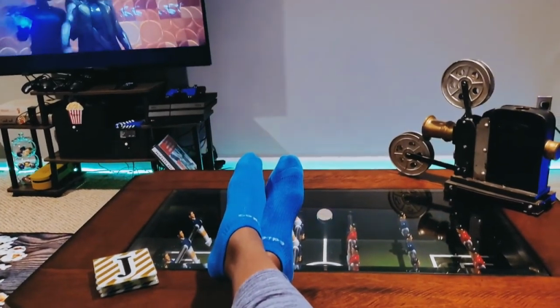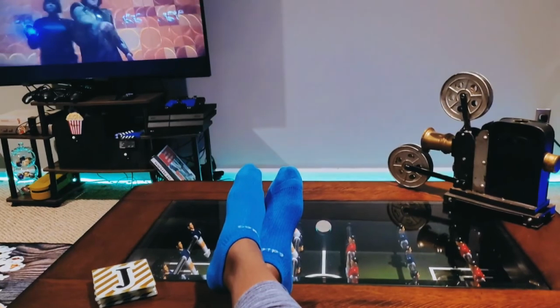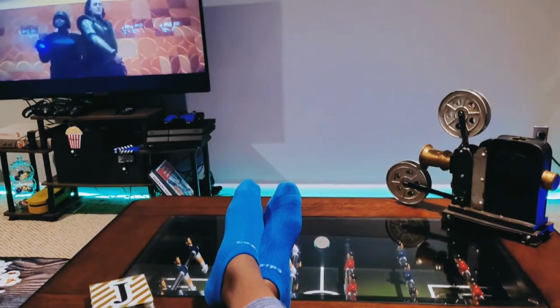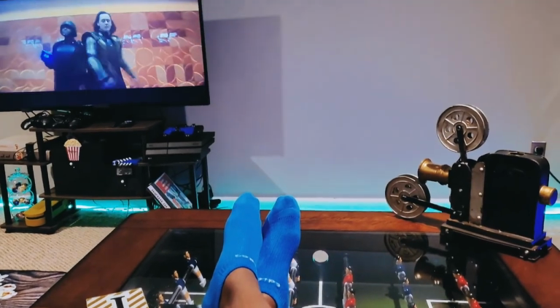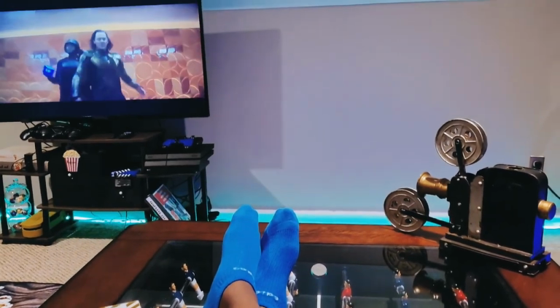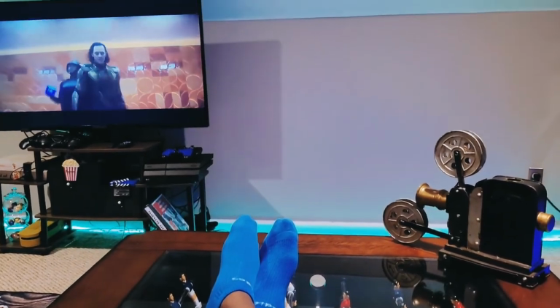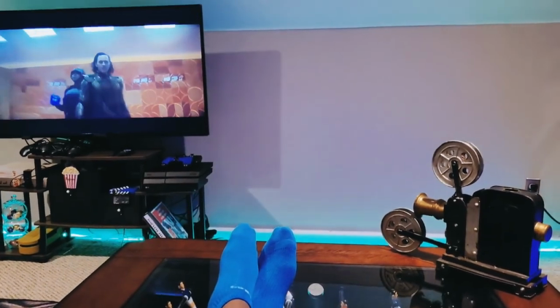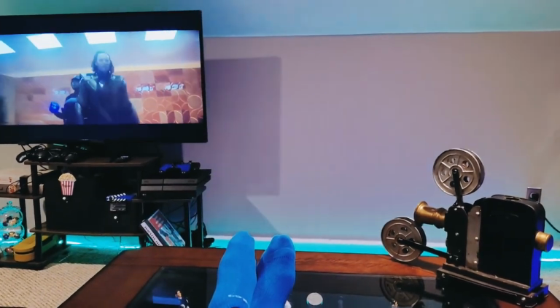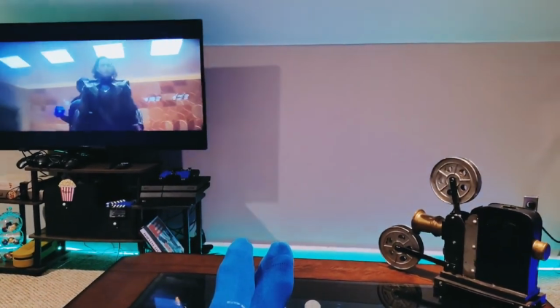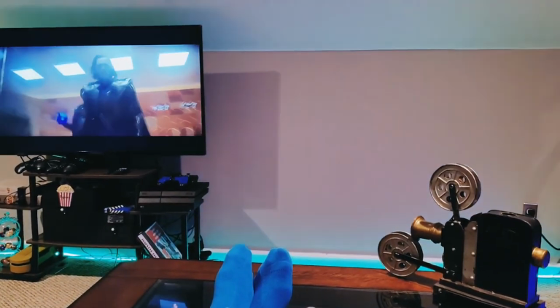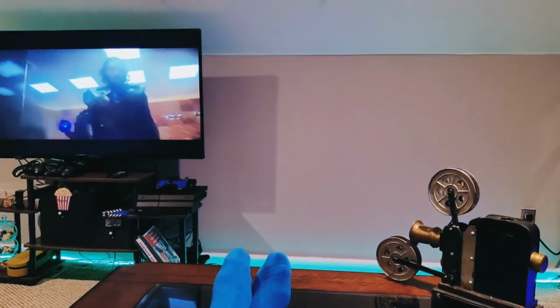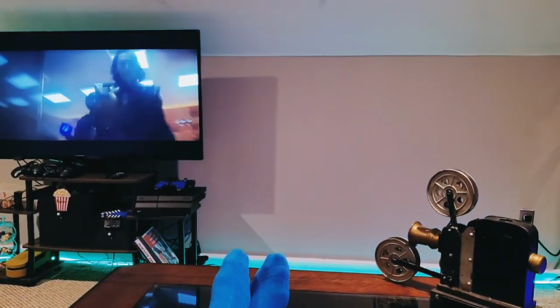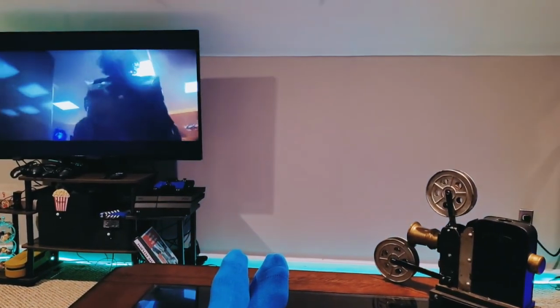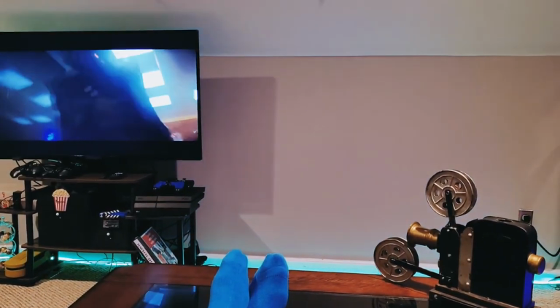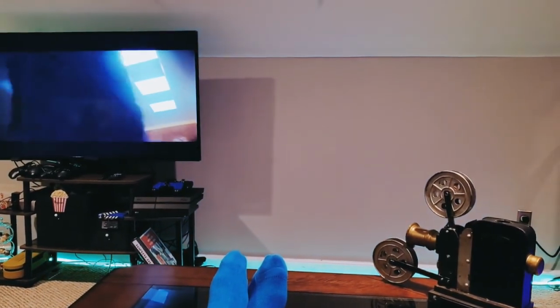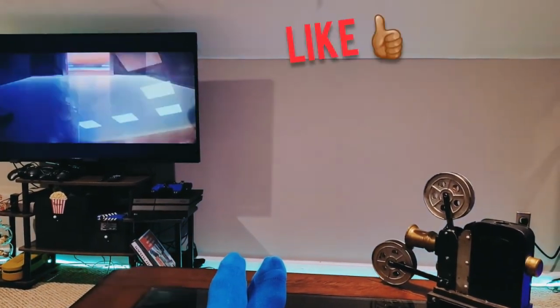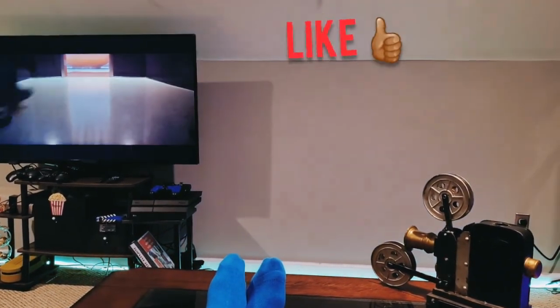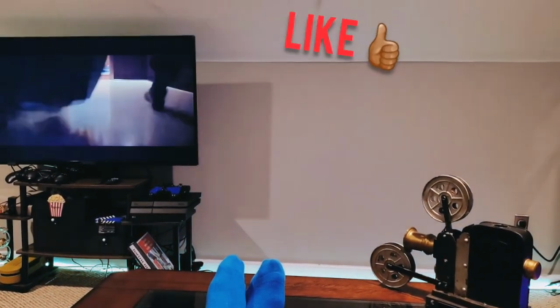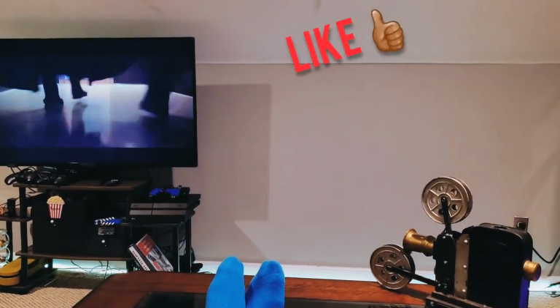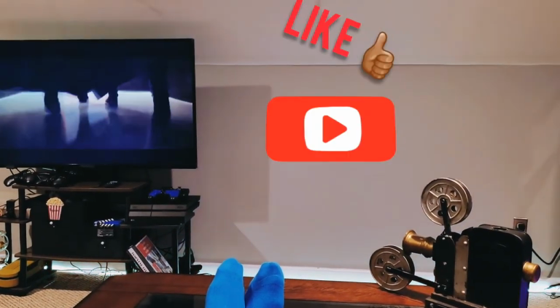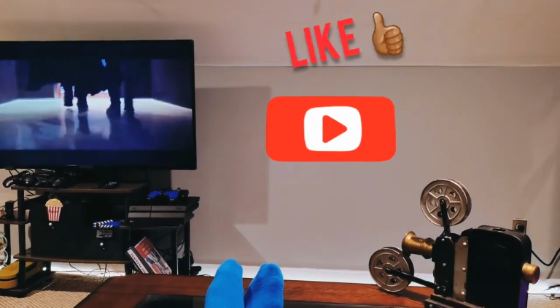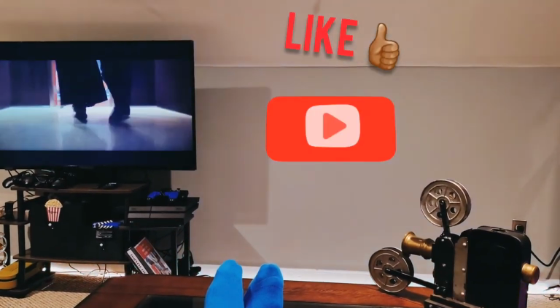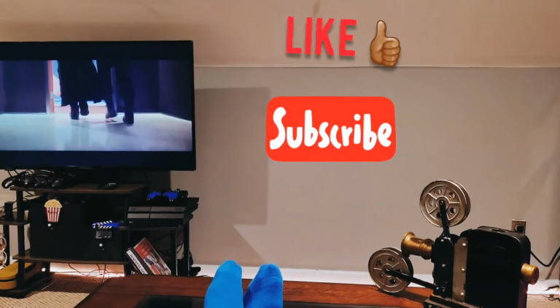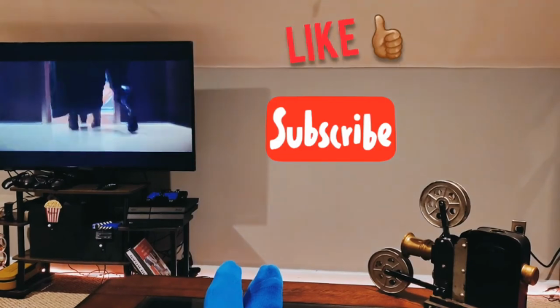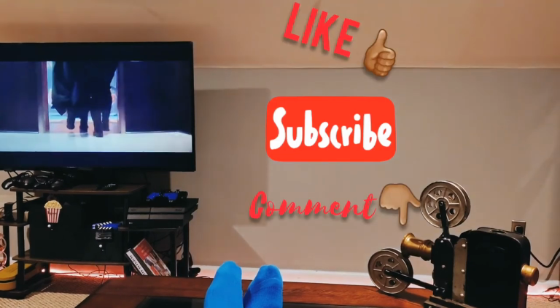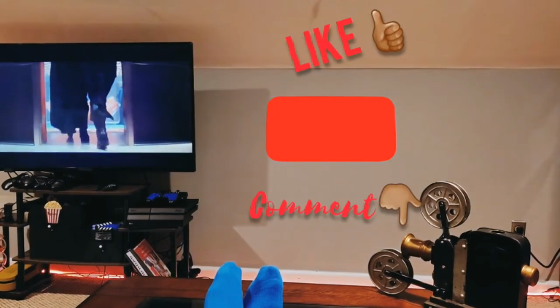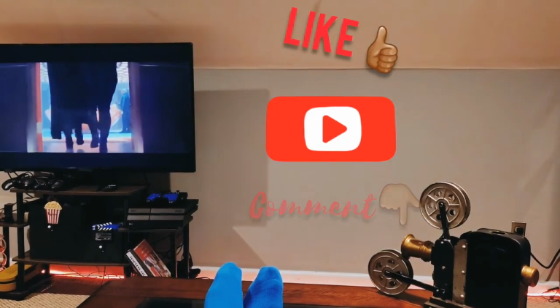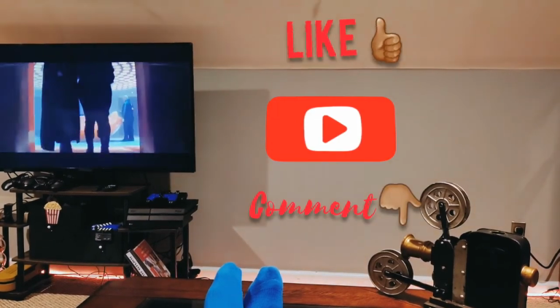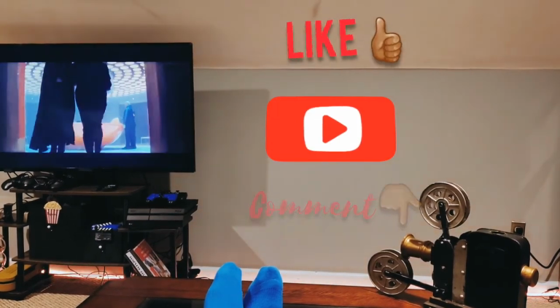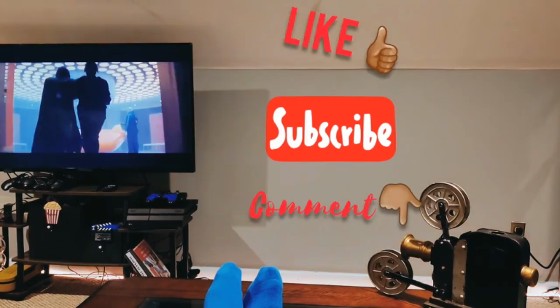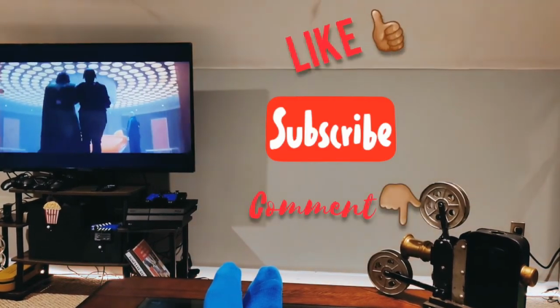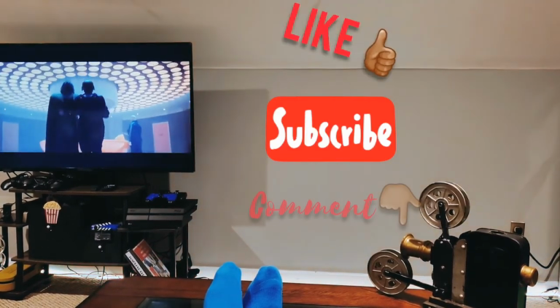So what's the one snack you have to have while watching a movie? Comment below and don't forget to like and subscribe.